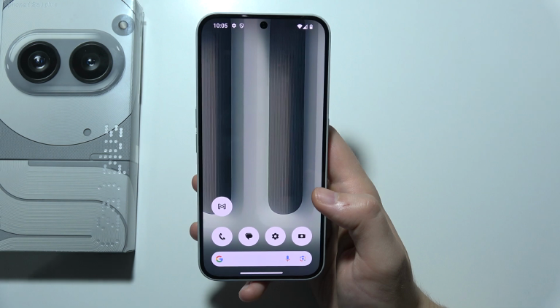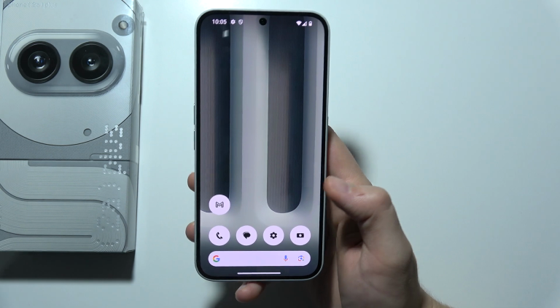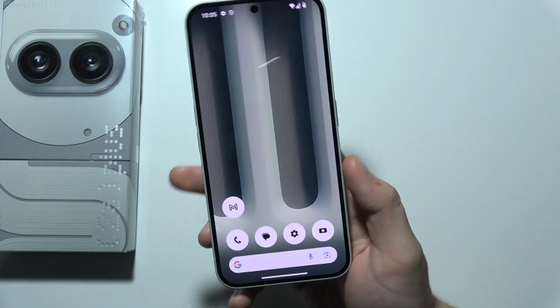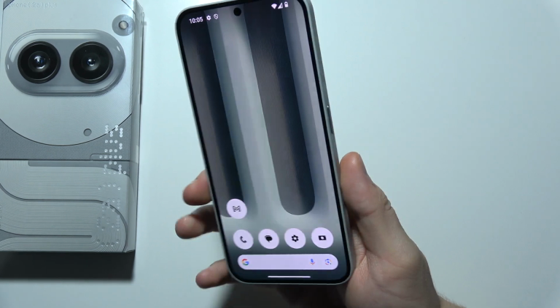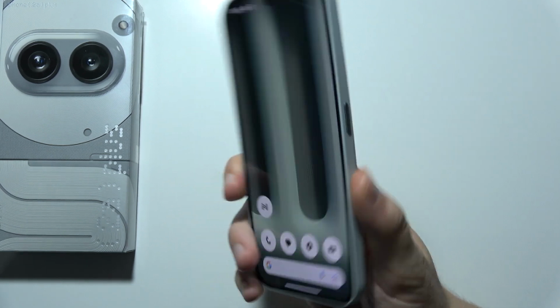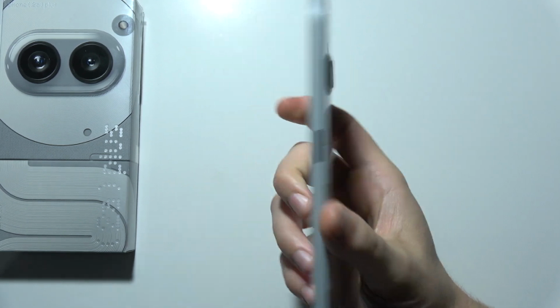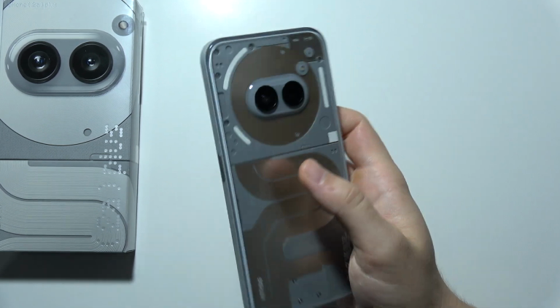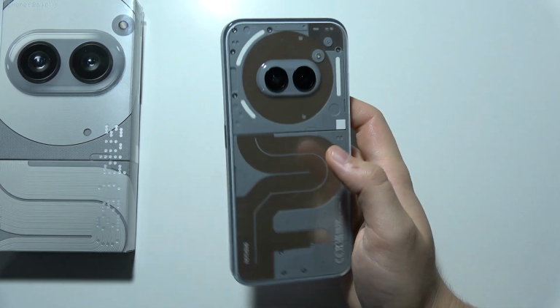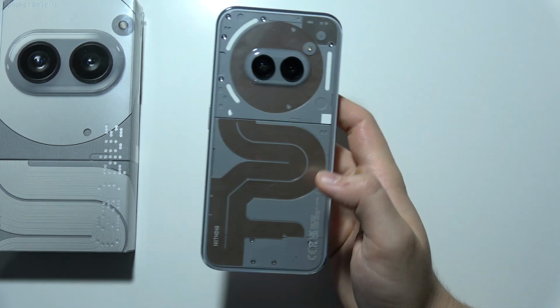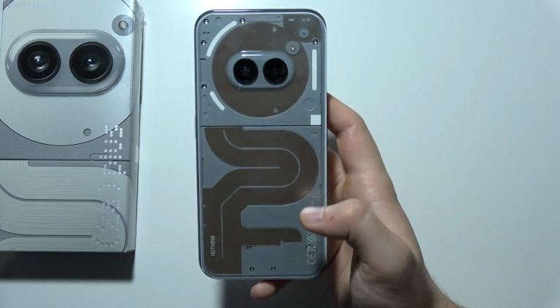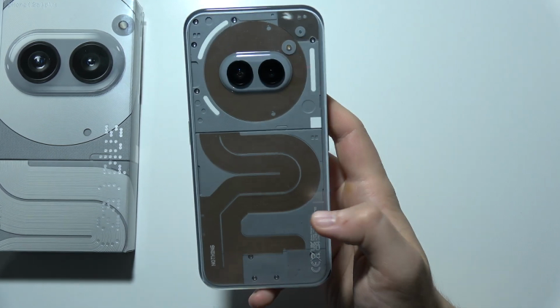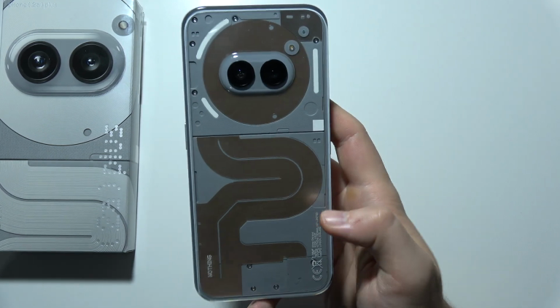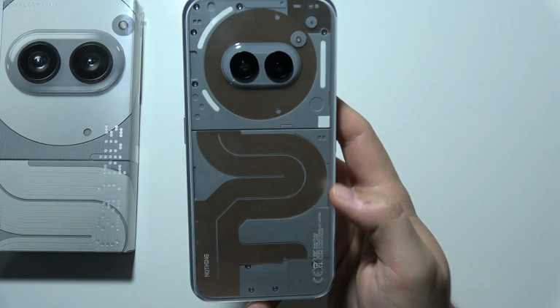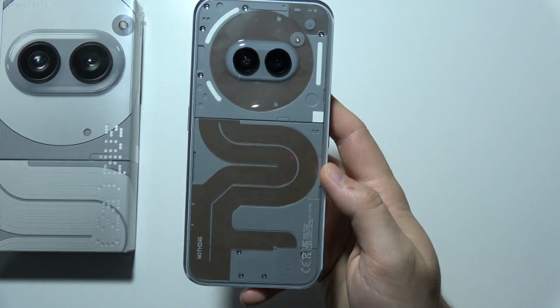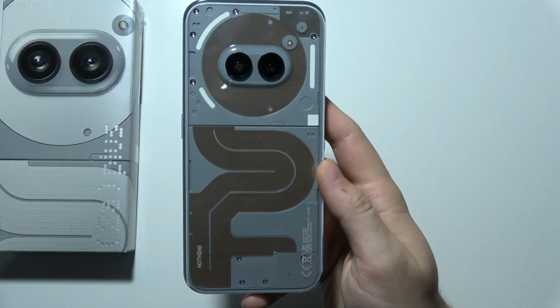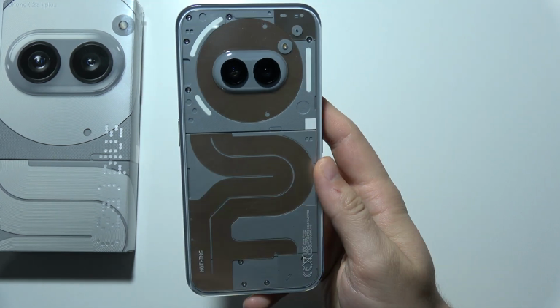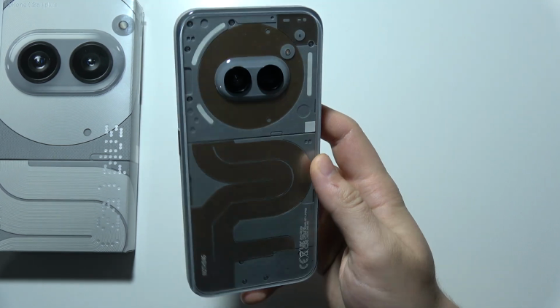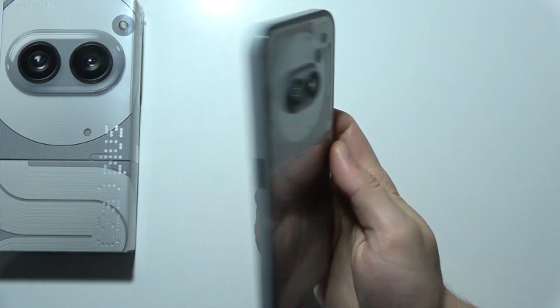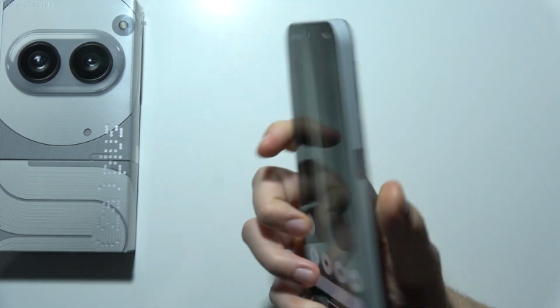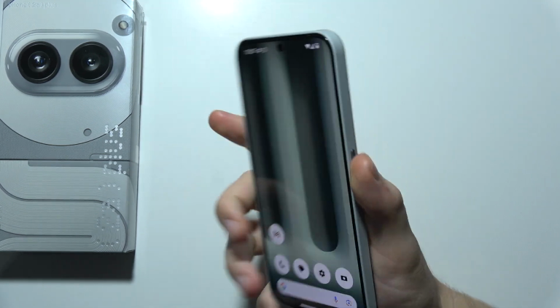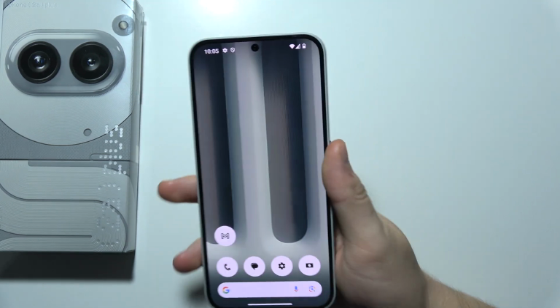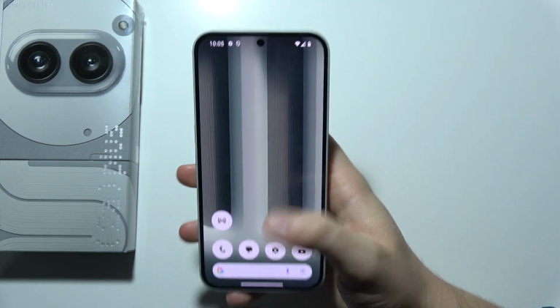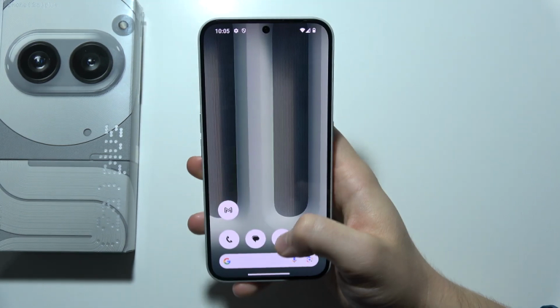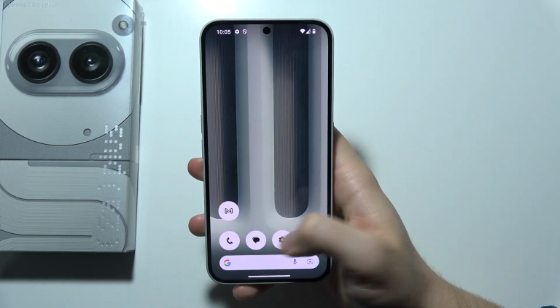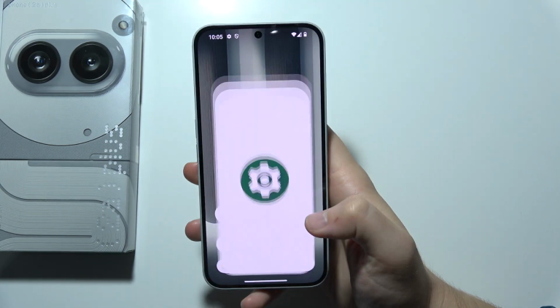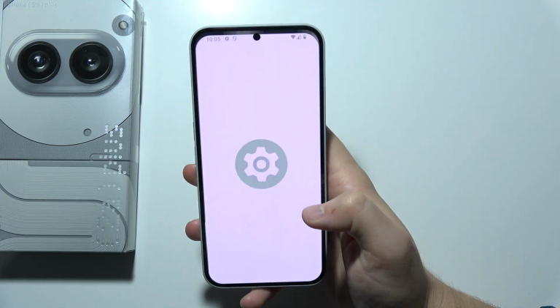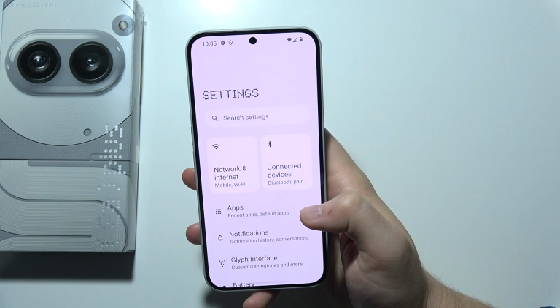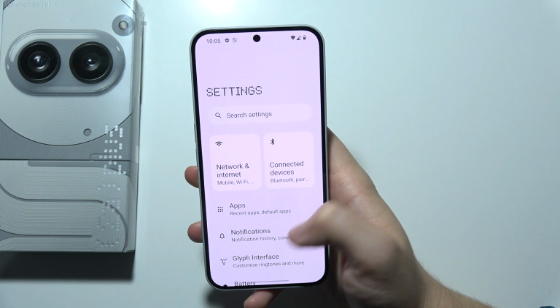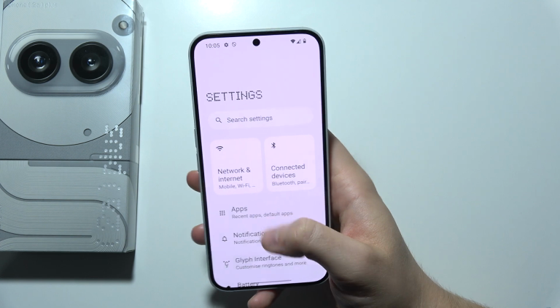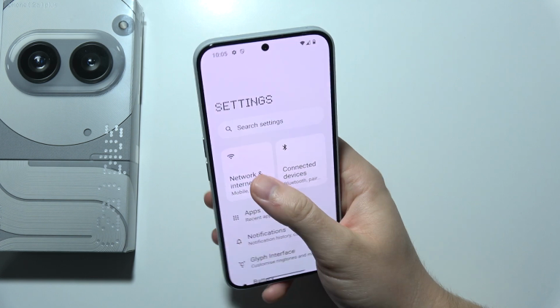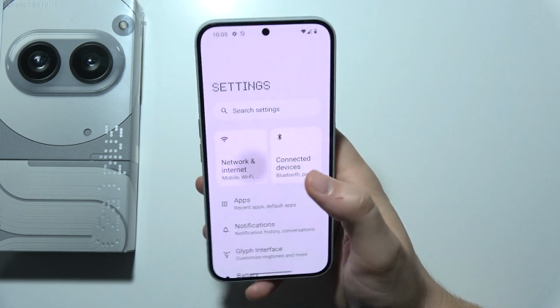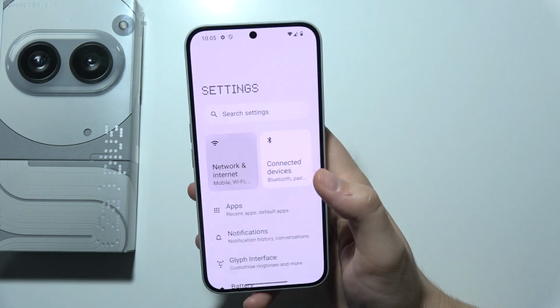Hey, if you are wondering if you can find 5G support on Nothing Phone 2A+, then let's quickly find out.